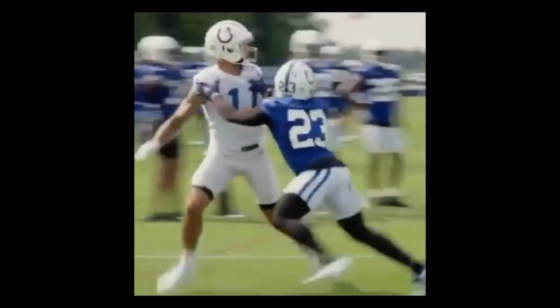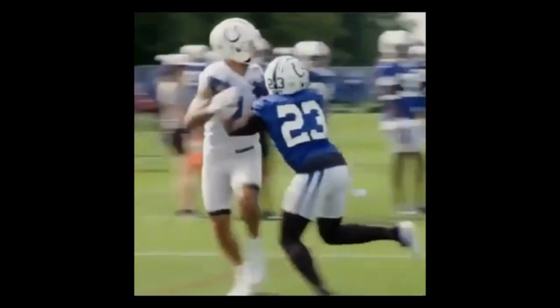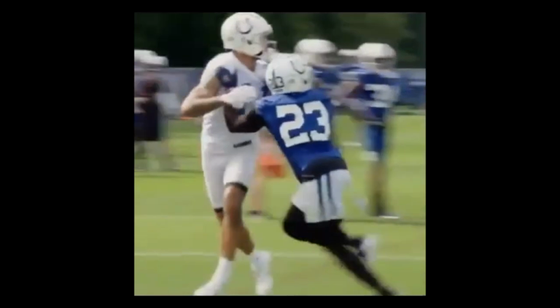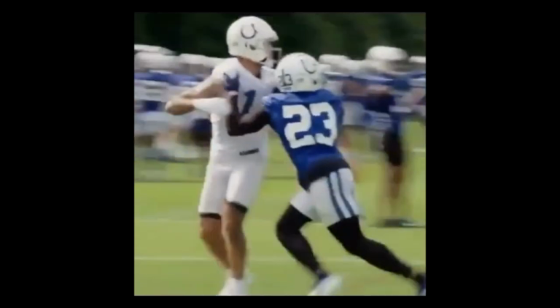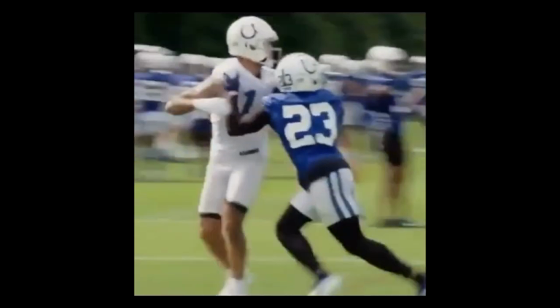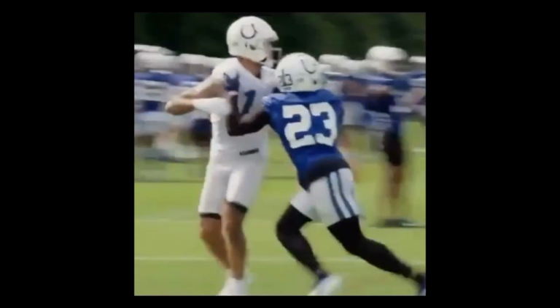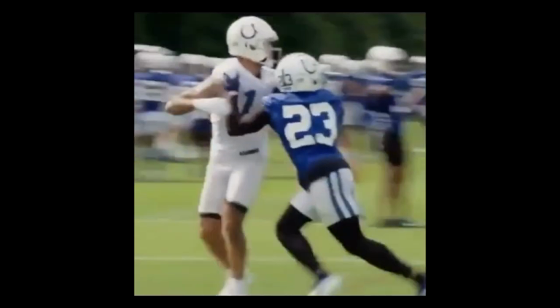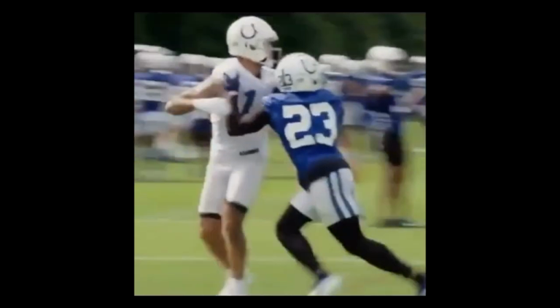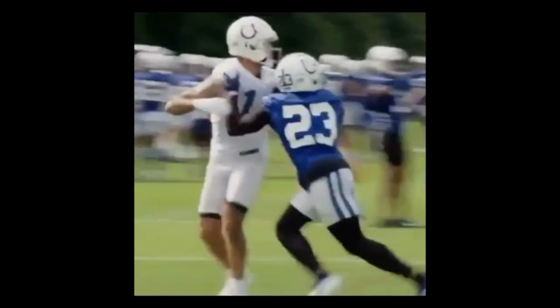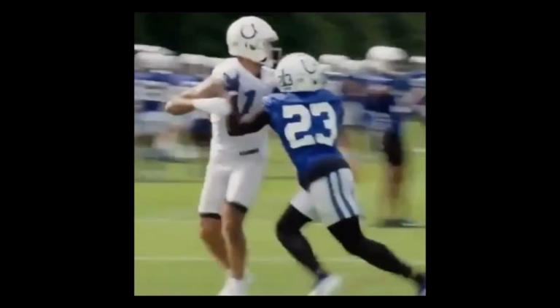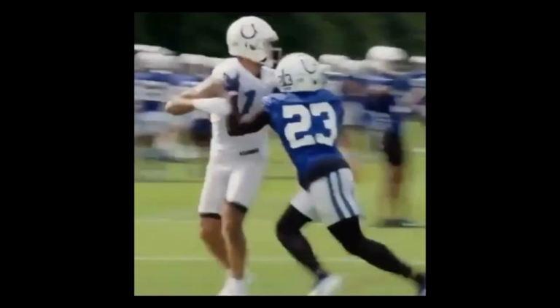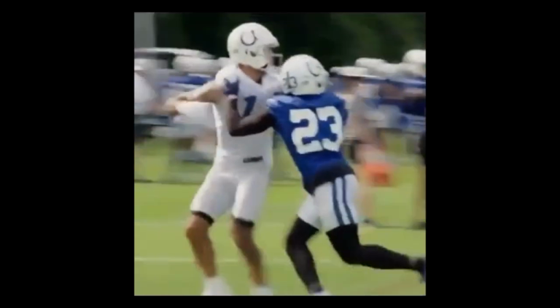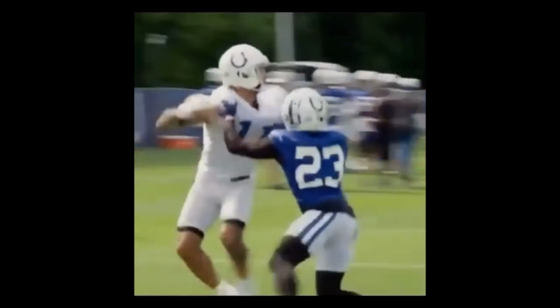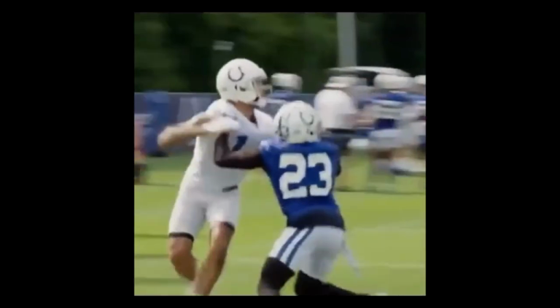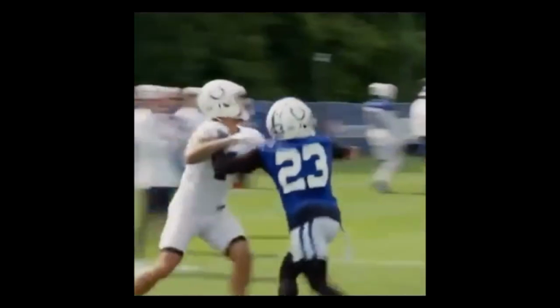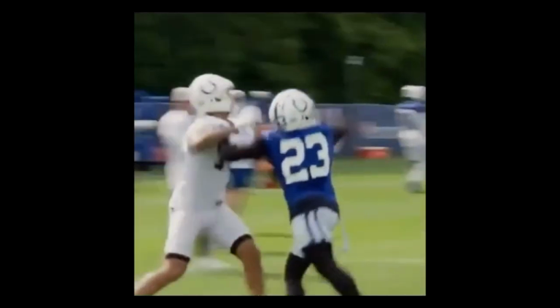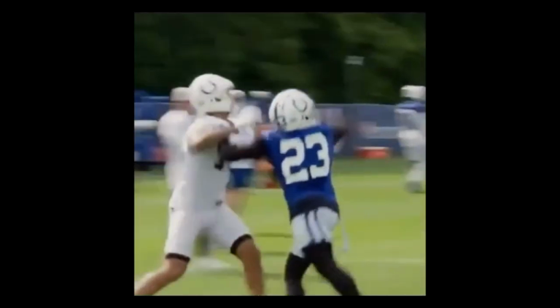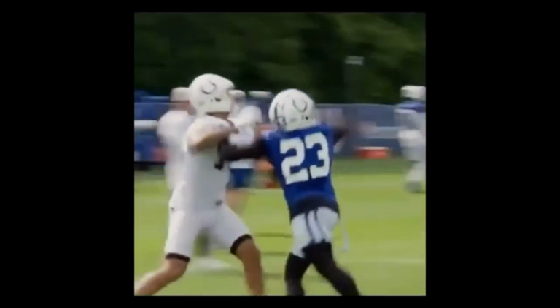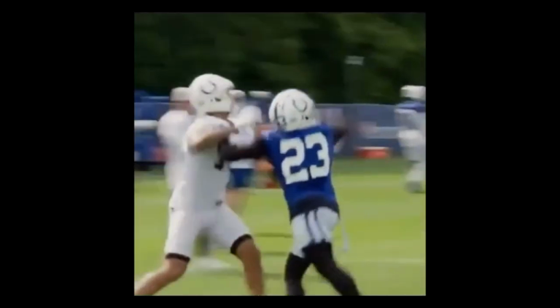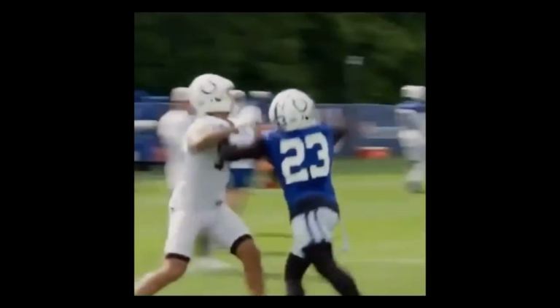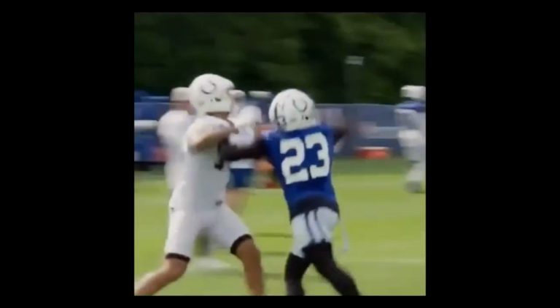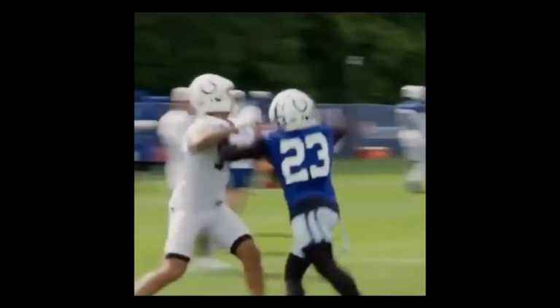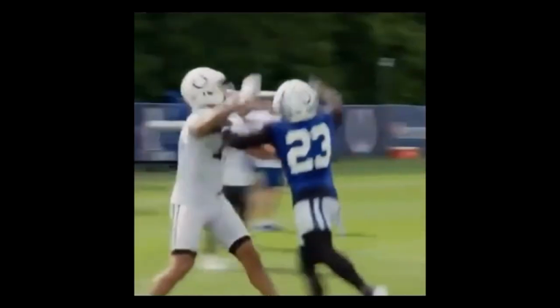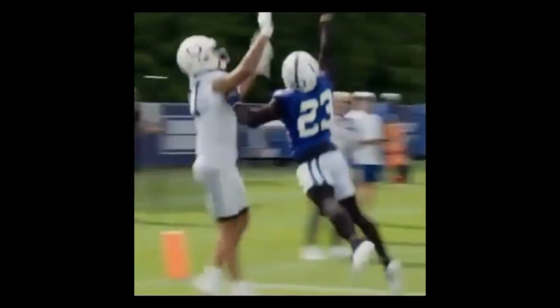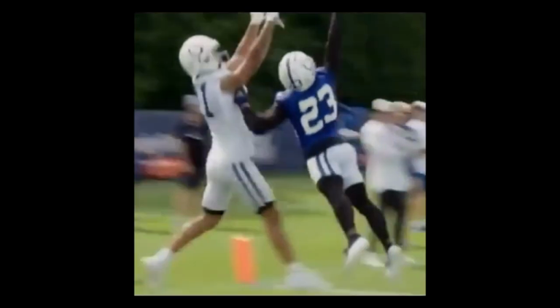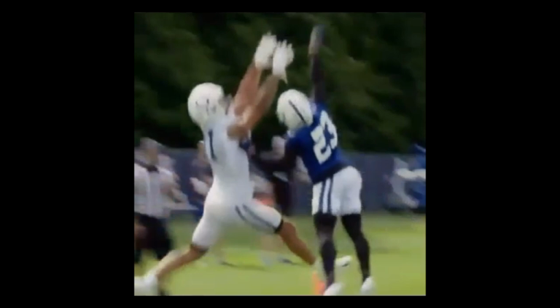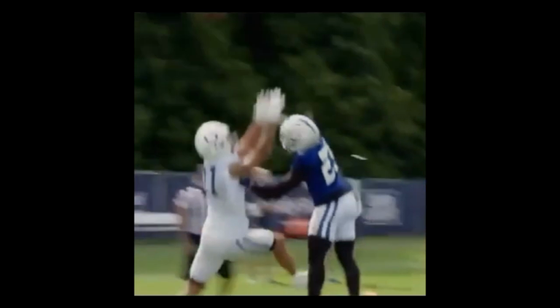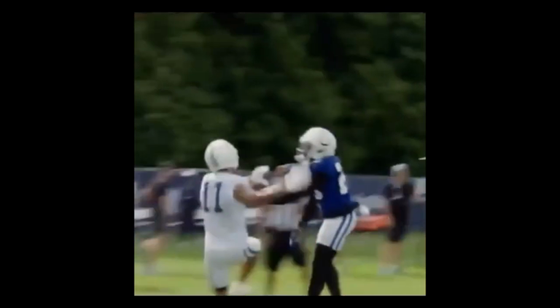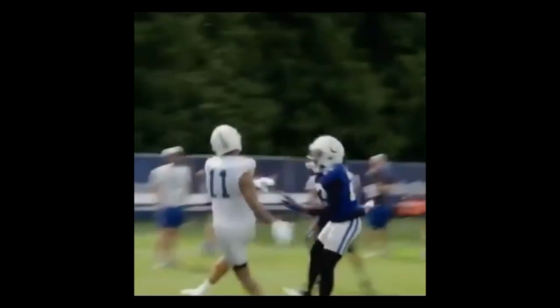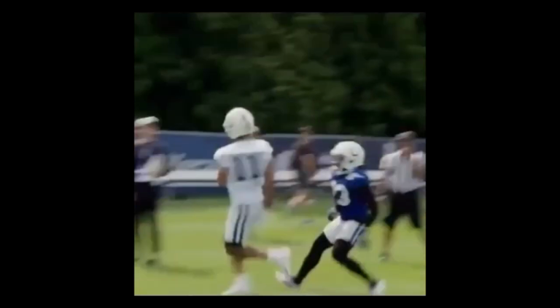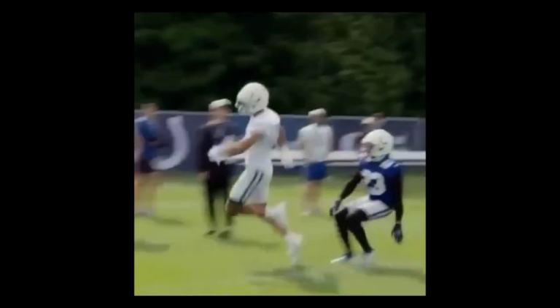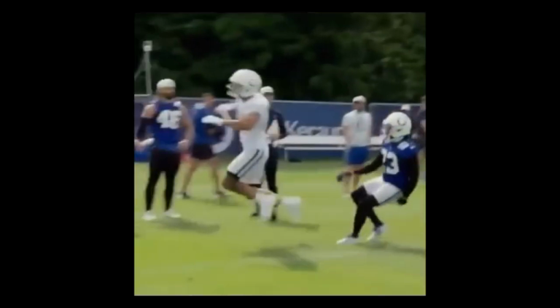Good job, still hands on, looking for the ball. He sees the ball and he attacks it, makes a play on it.